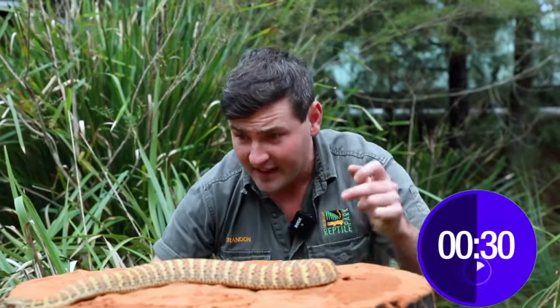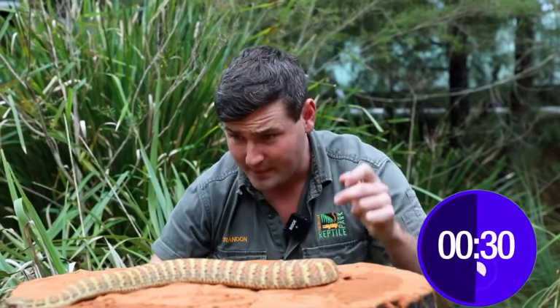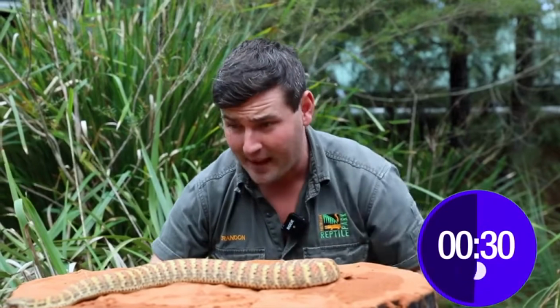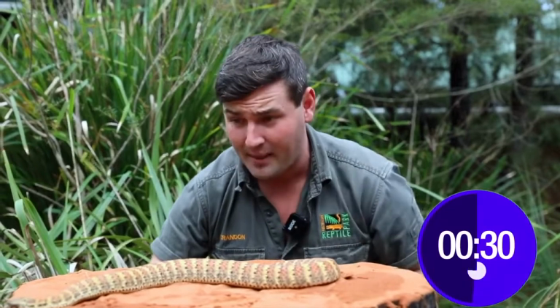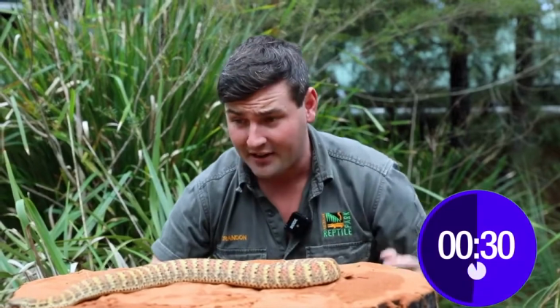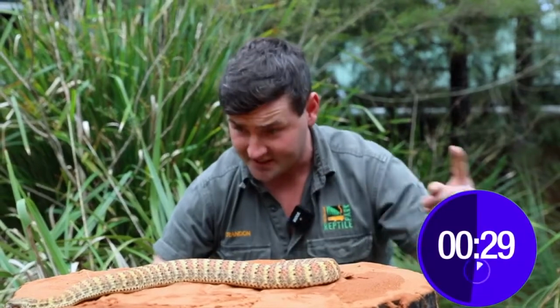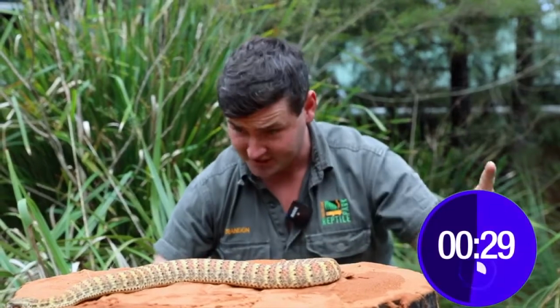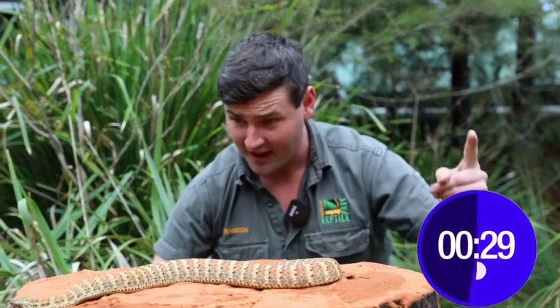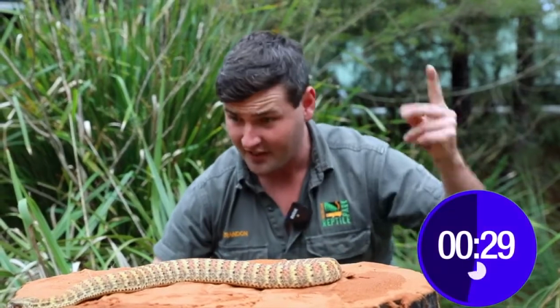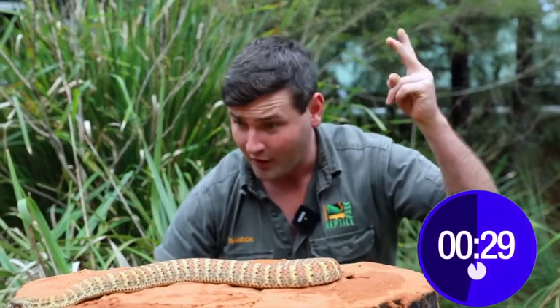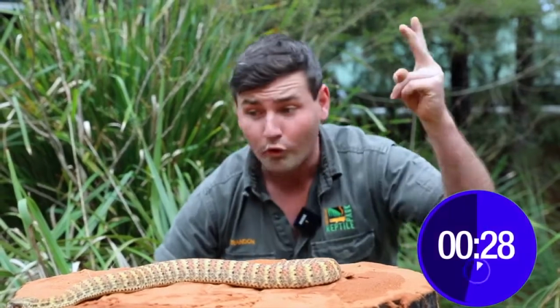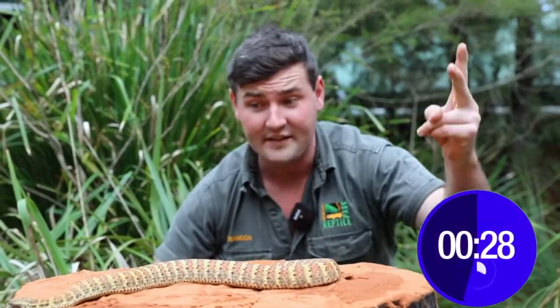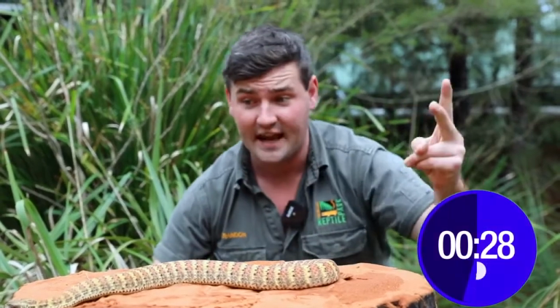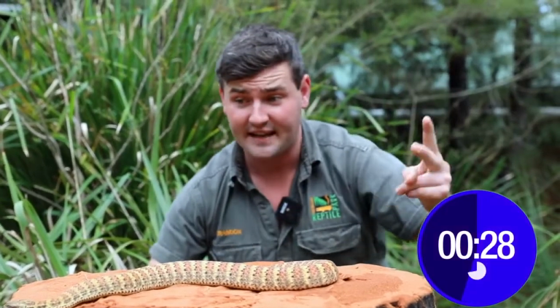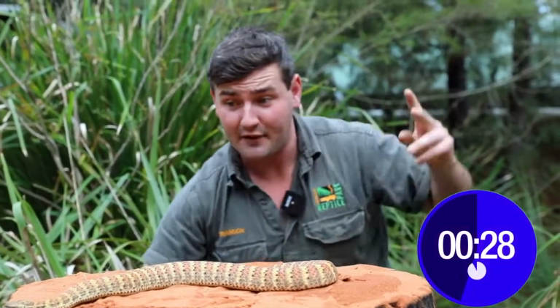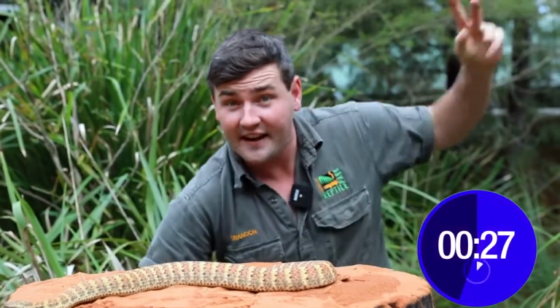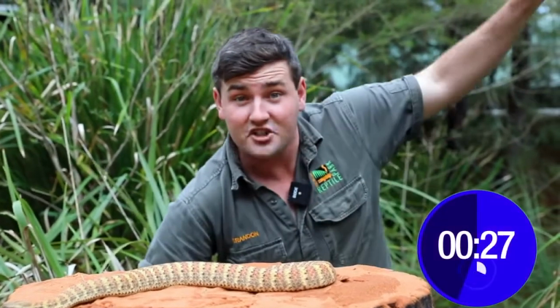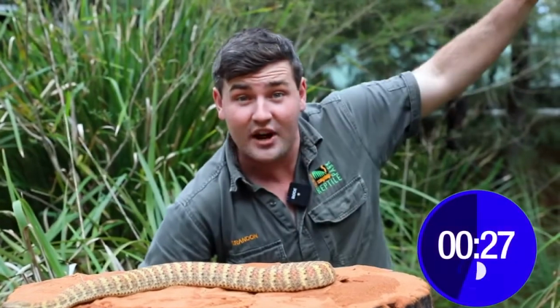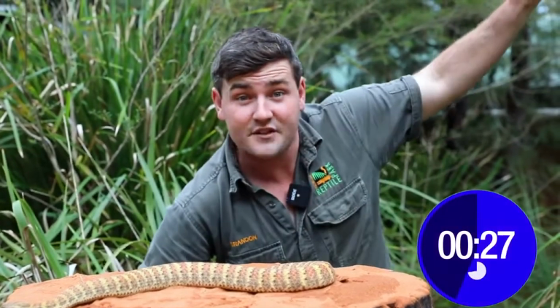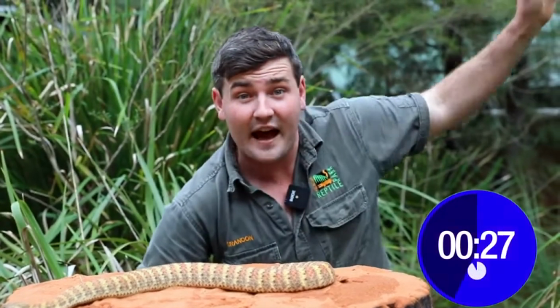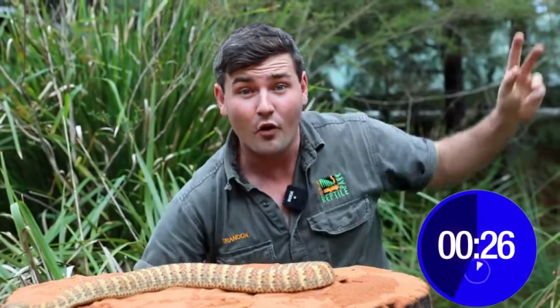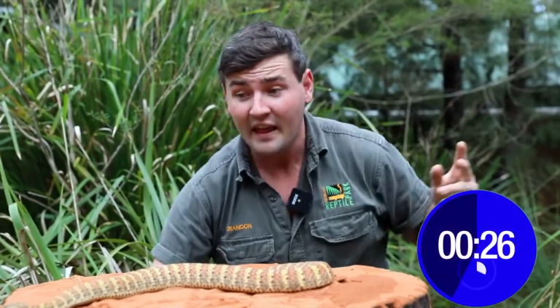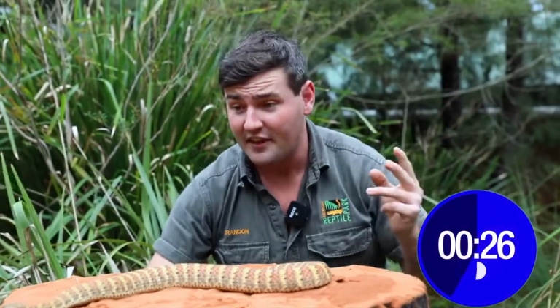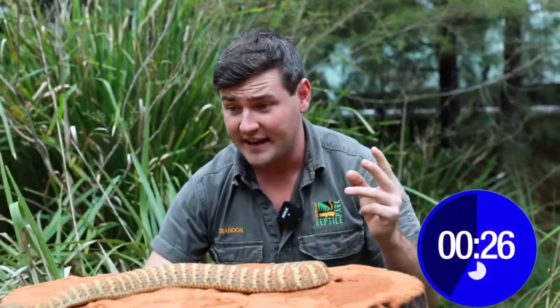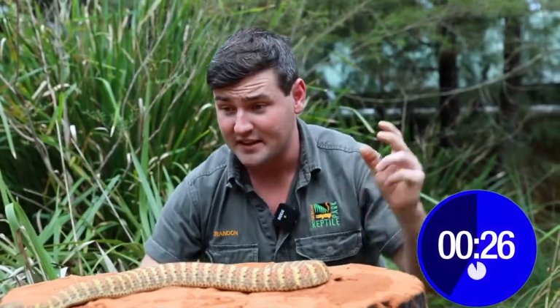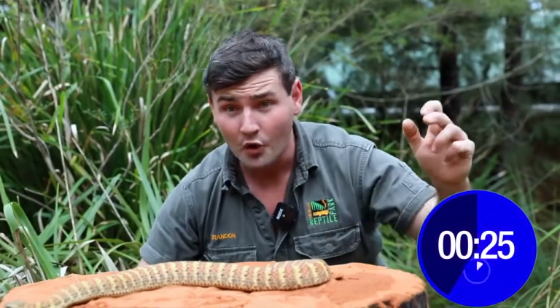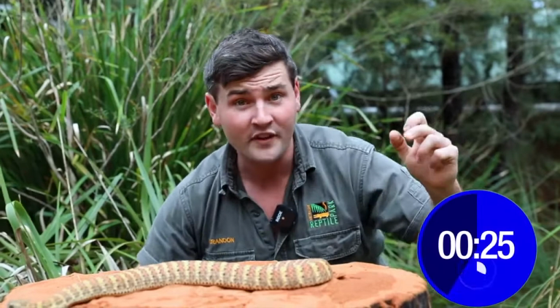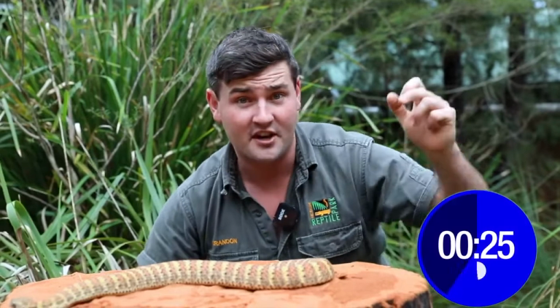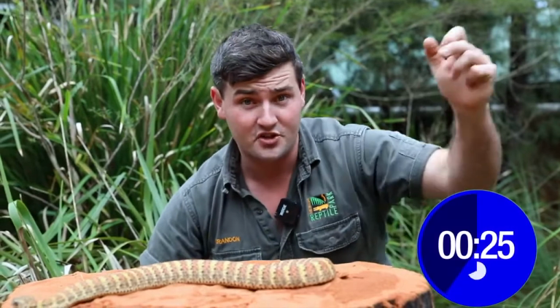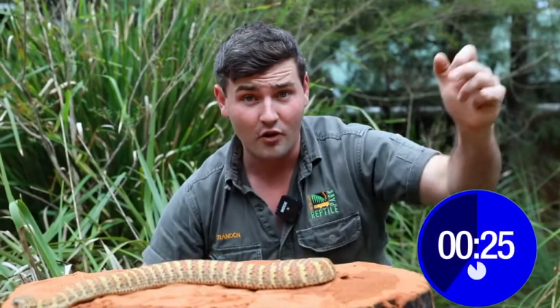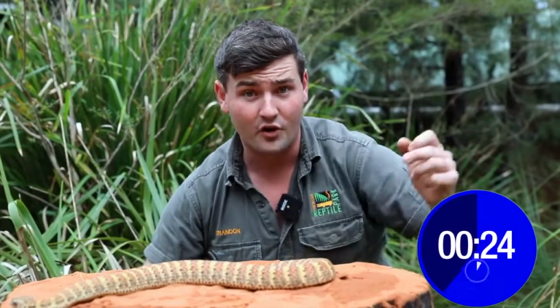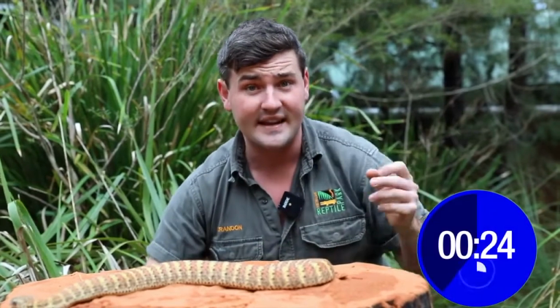That's Big Bad Barry, the Dajara Death Adder or rough-scale death adder, found in Australia's far north — the Northern Territory and Northern Queensland.